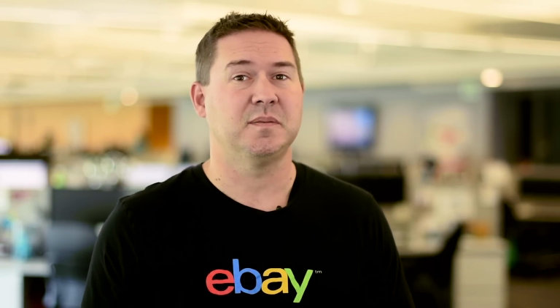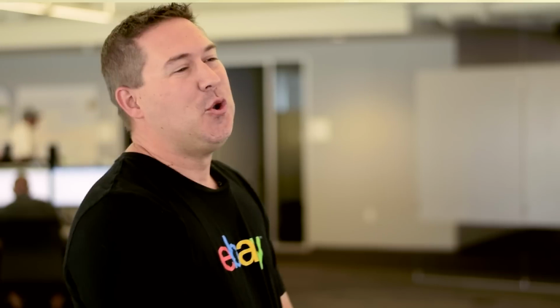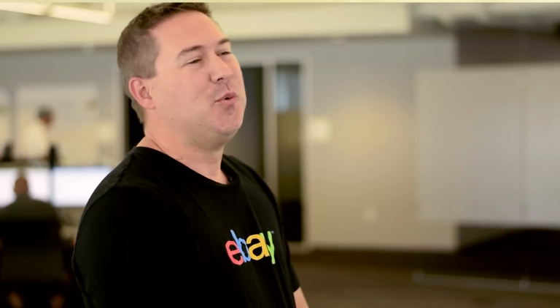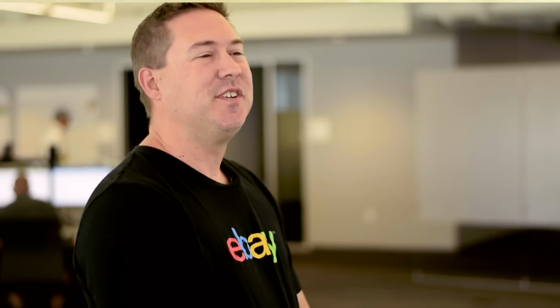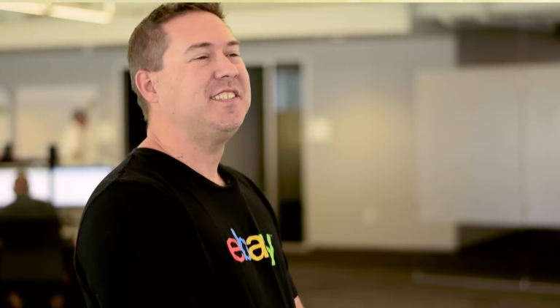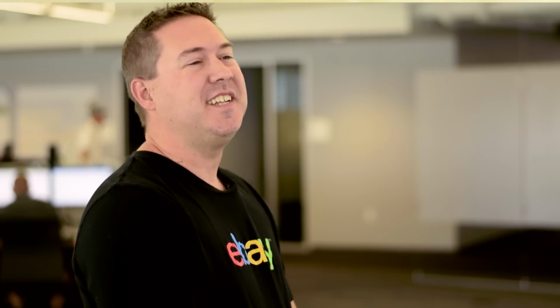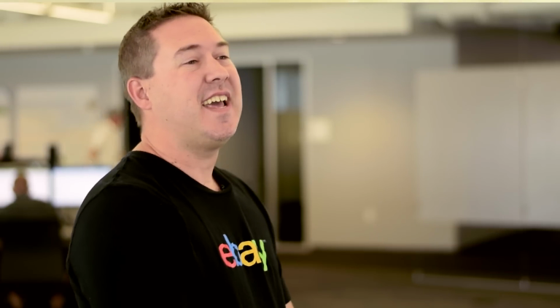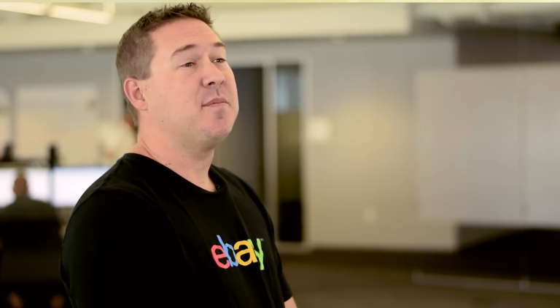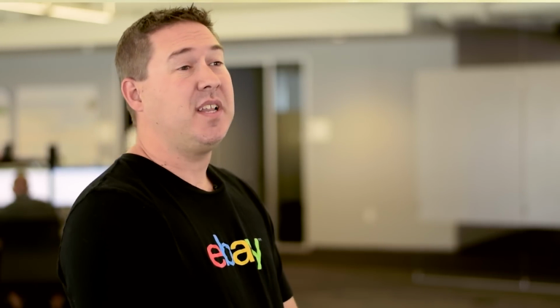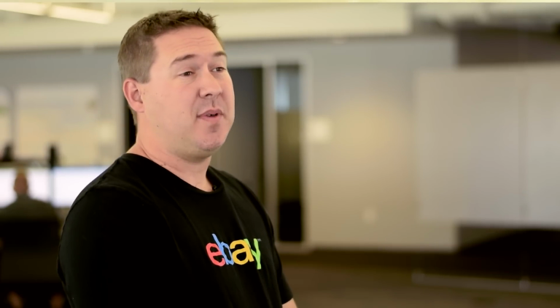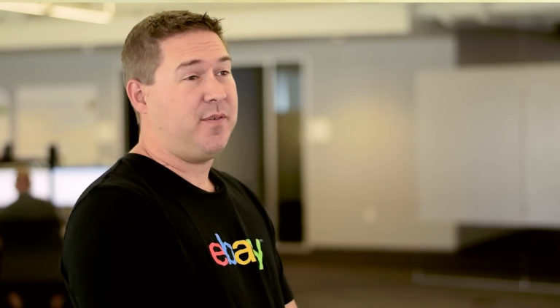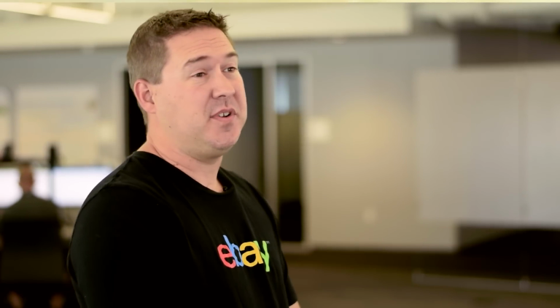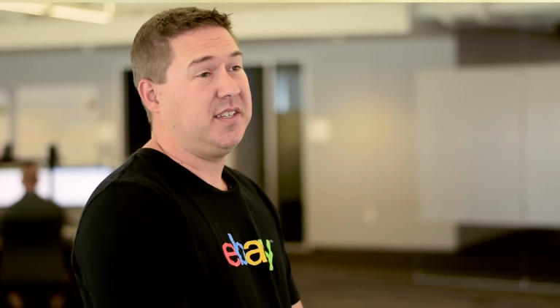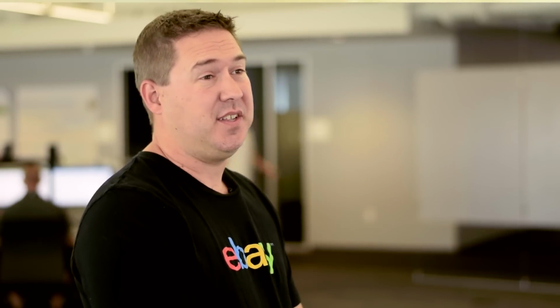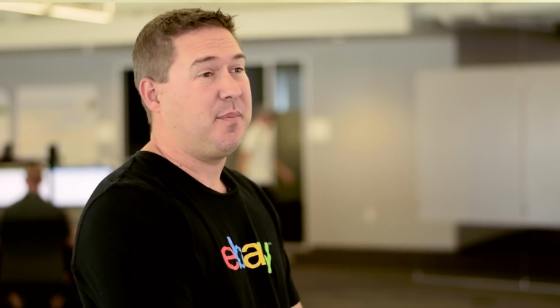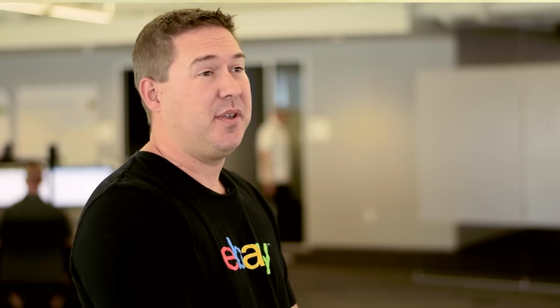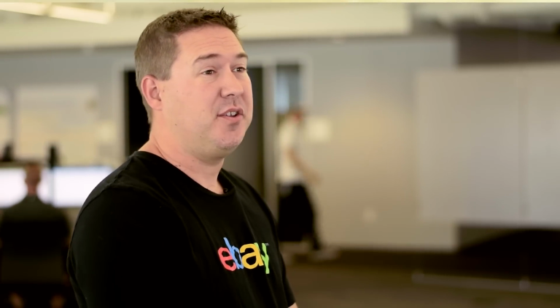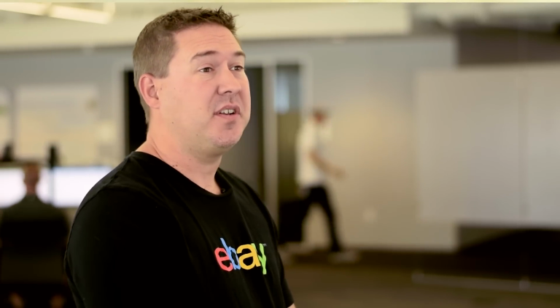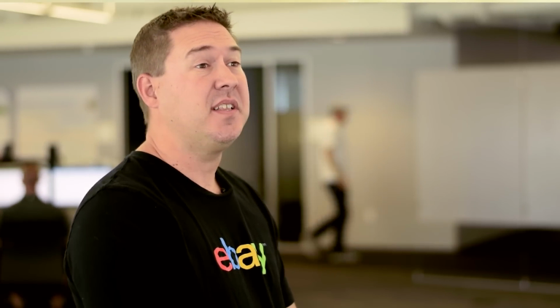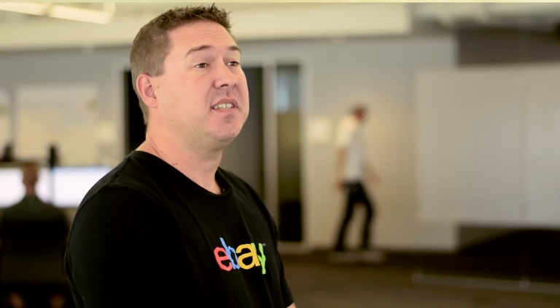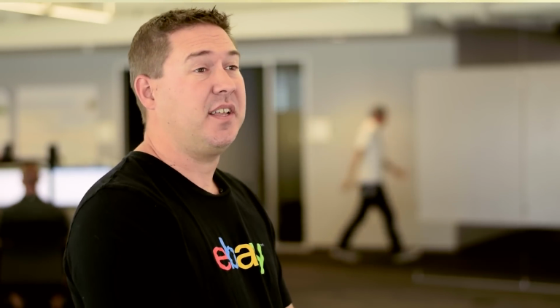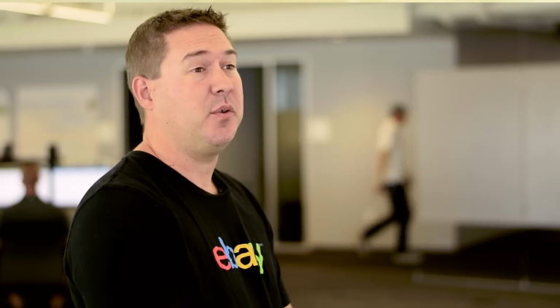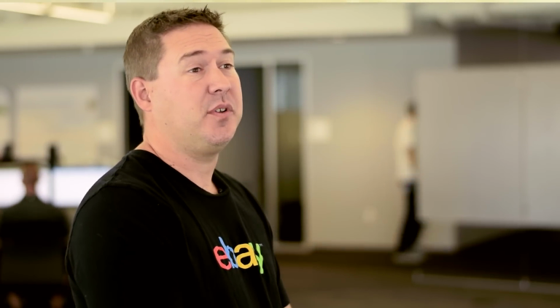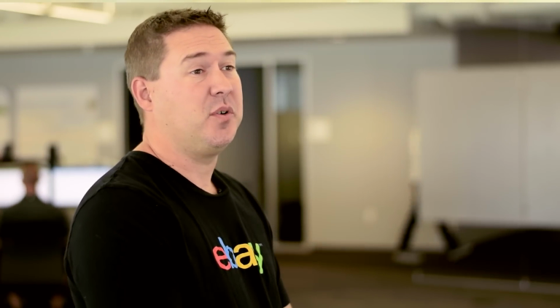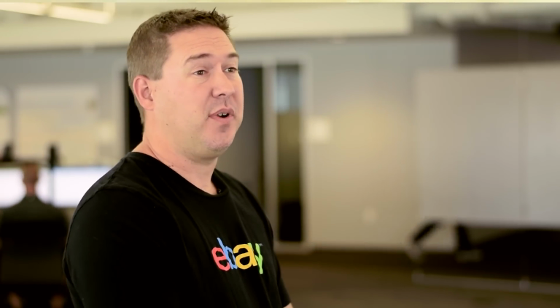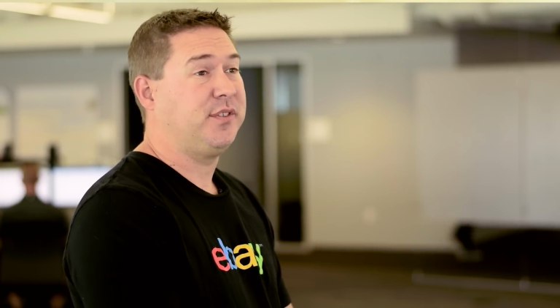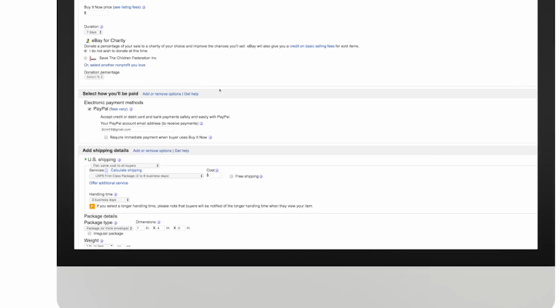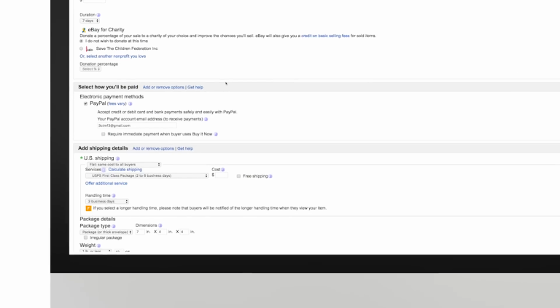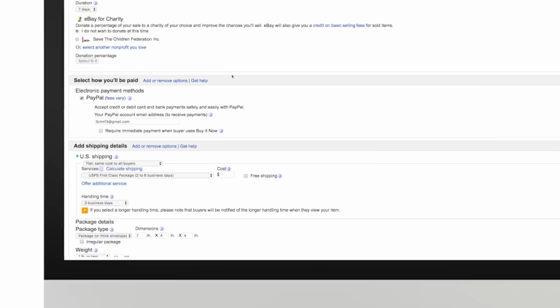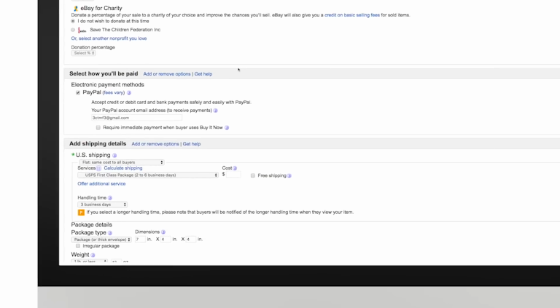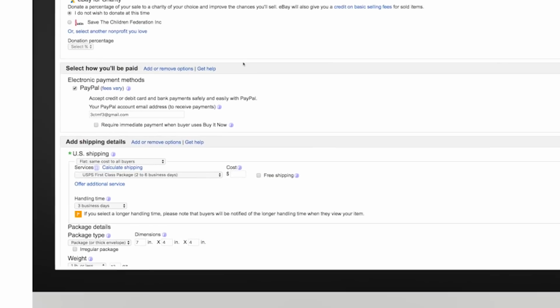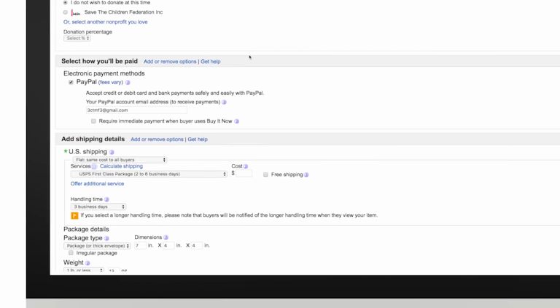One thing I can promise you around returns: if you're not offering a 30-day return policy, your competition is. When you're listing an item on eBay from your desktop, you're going to need to select your return preferences.